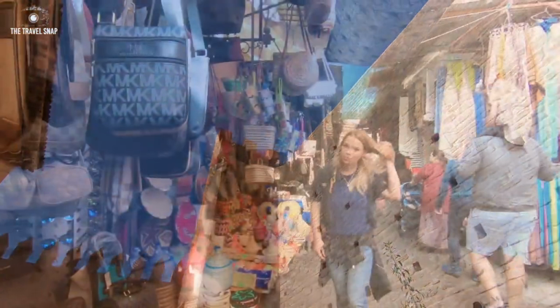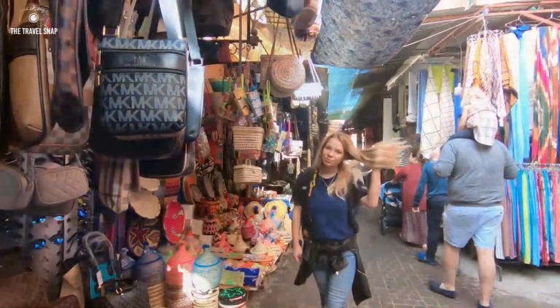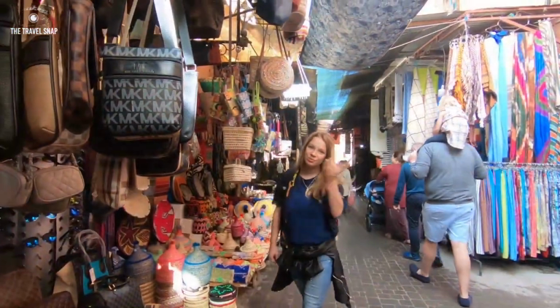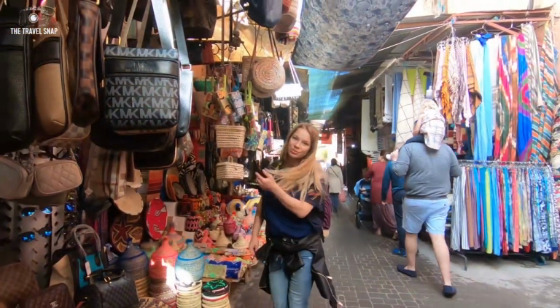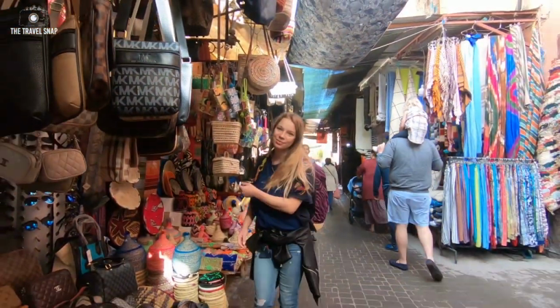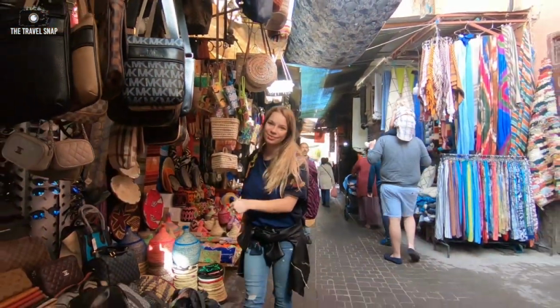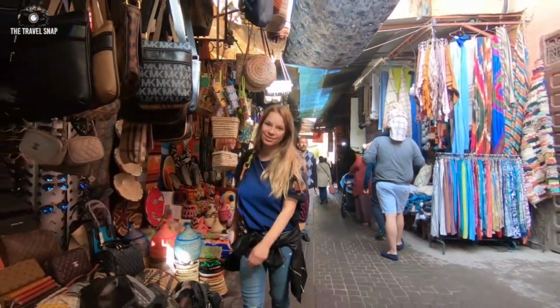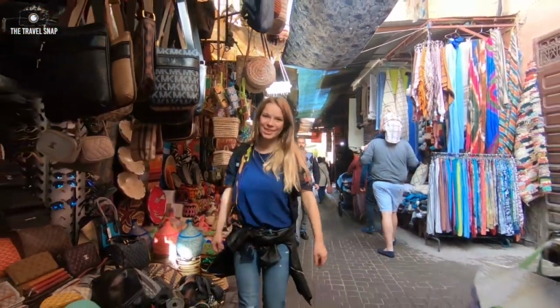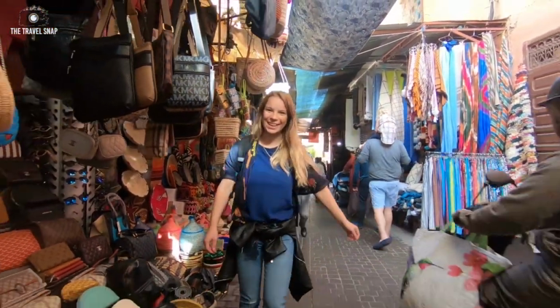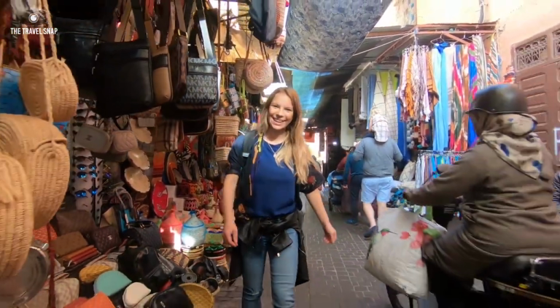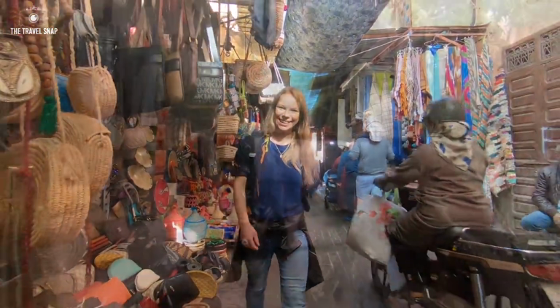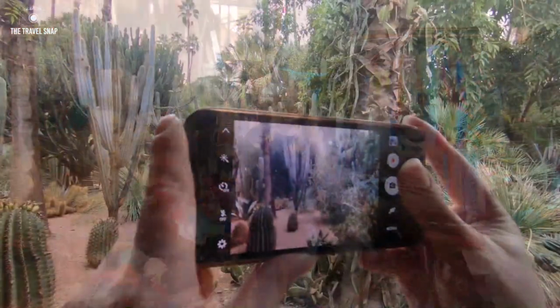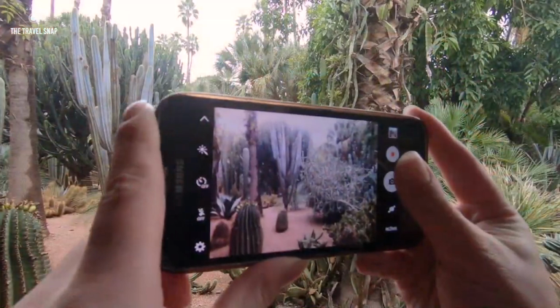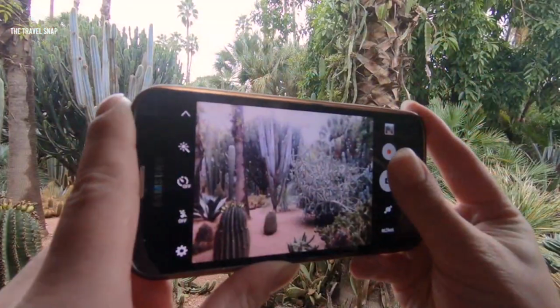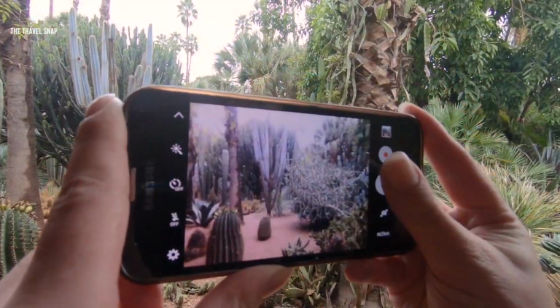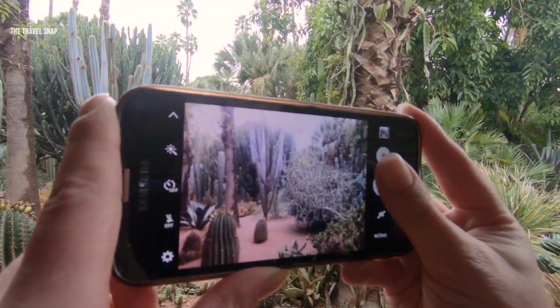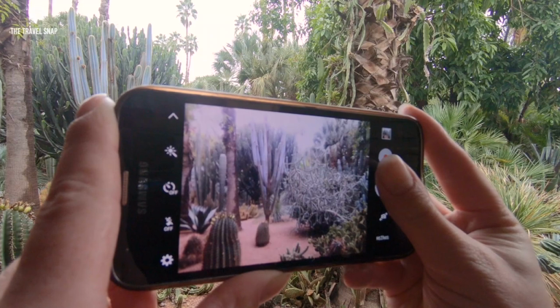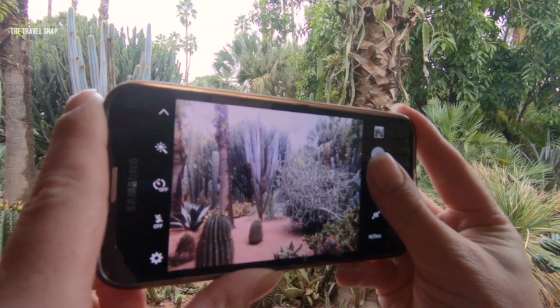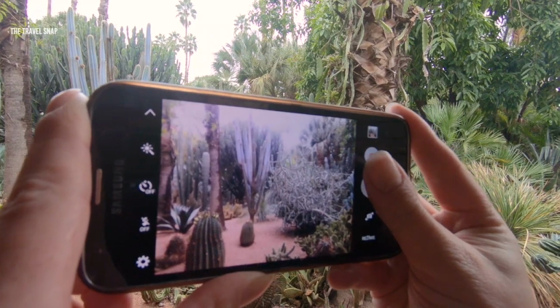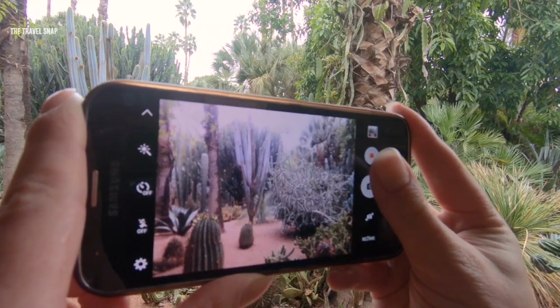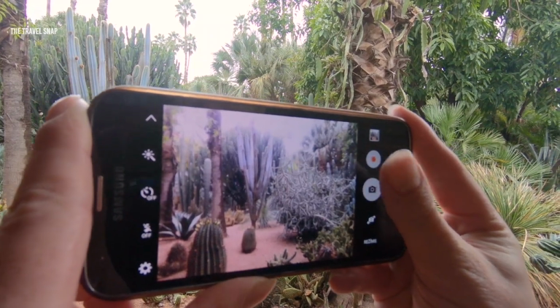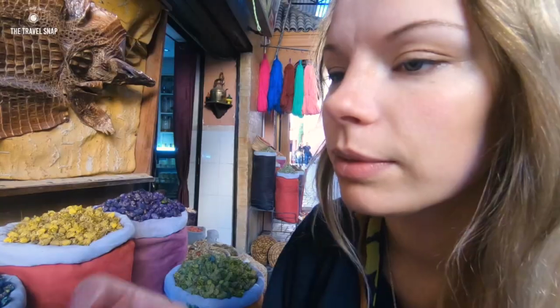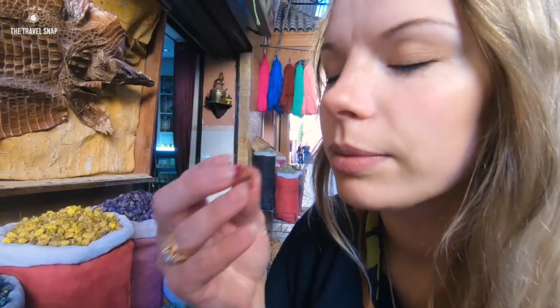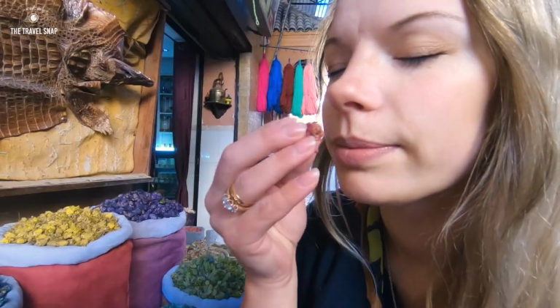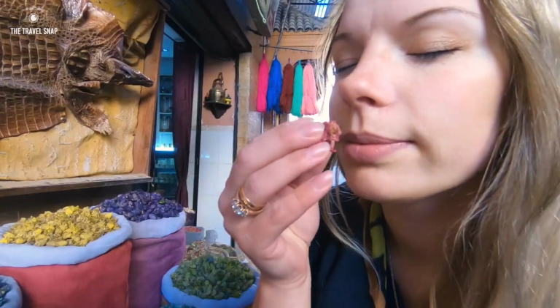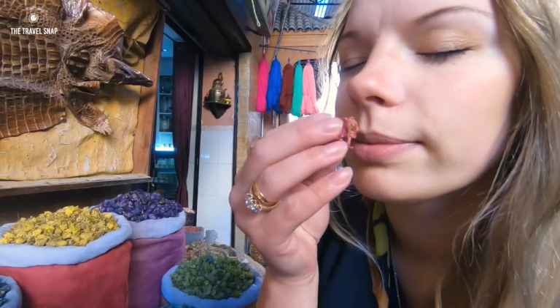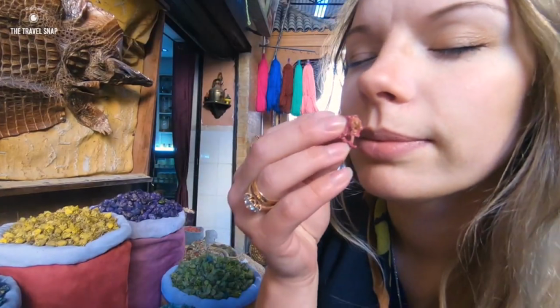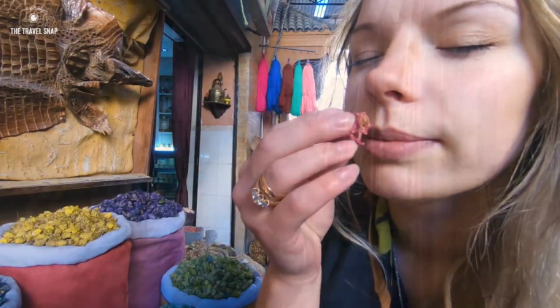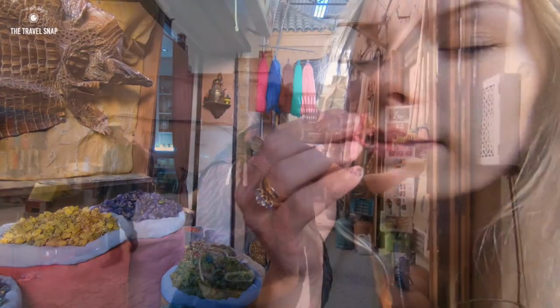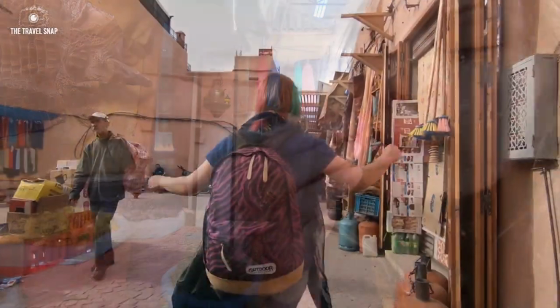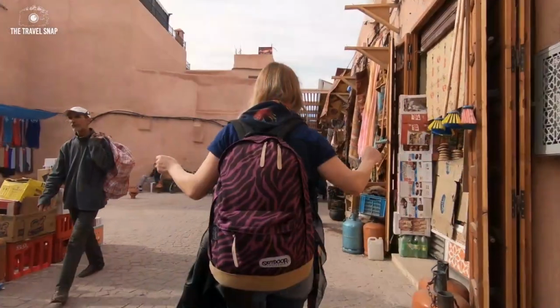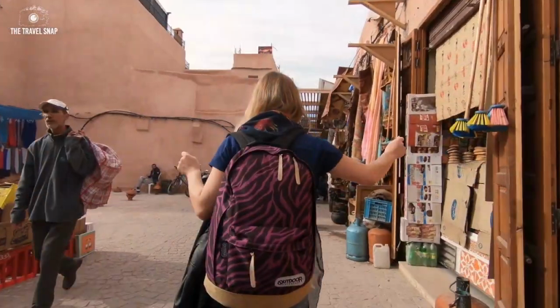Hi guys! In this video I want to share highlights of our little four-day visit to Morocco.